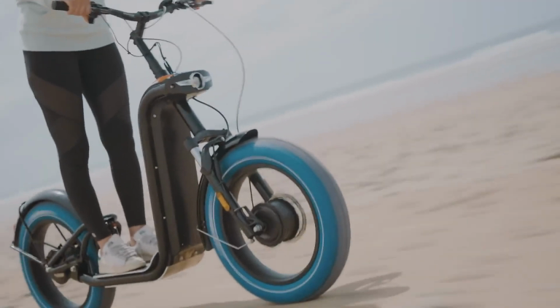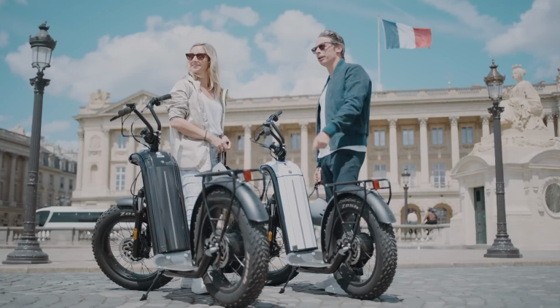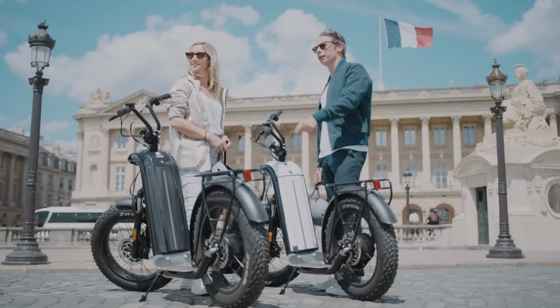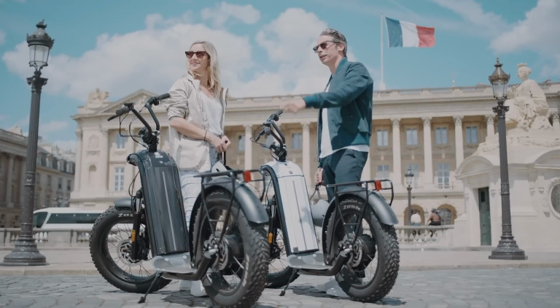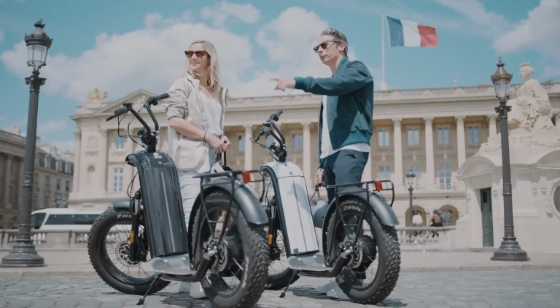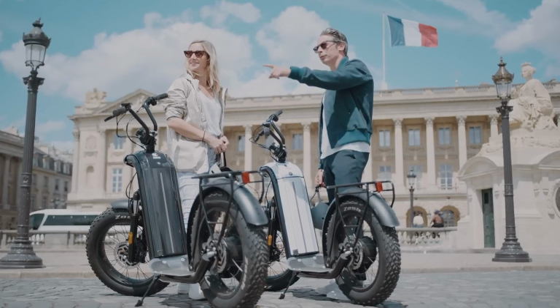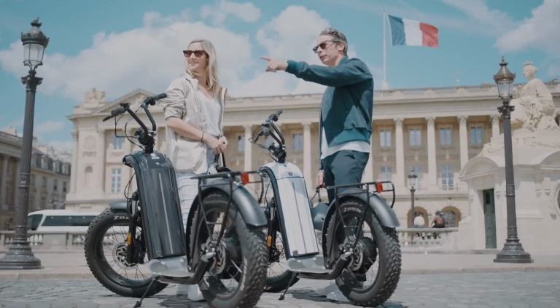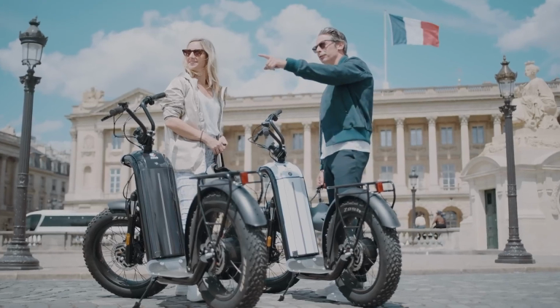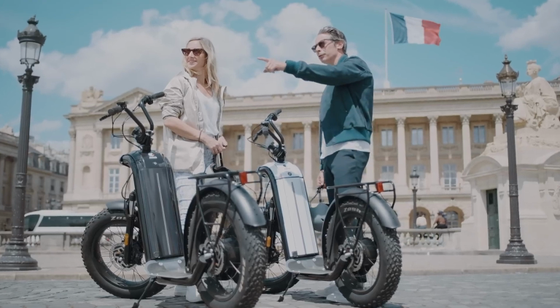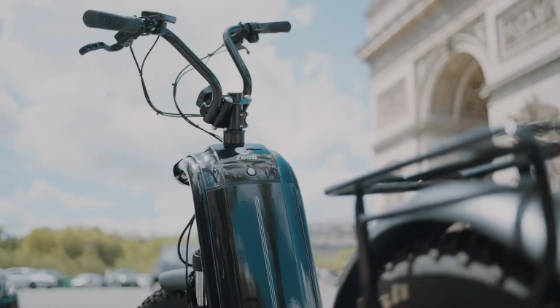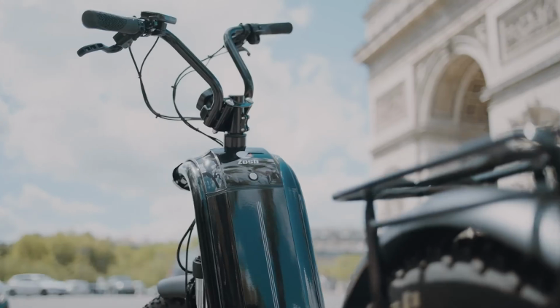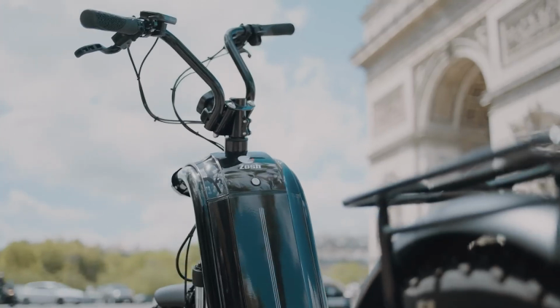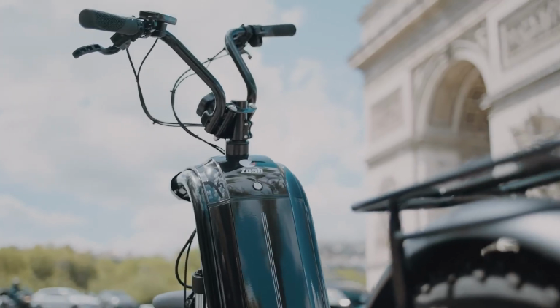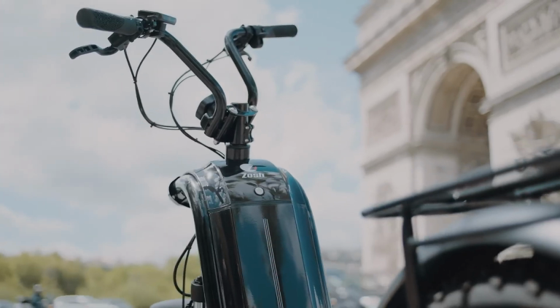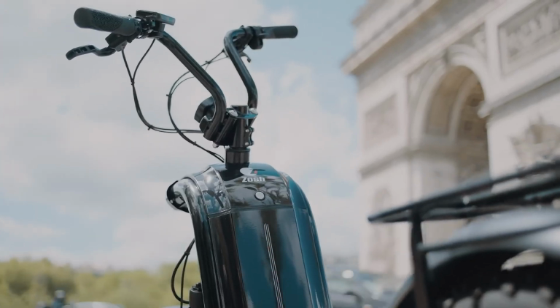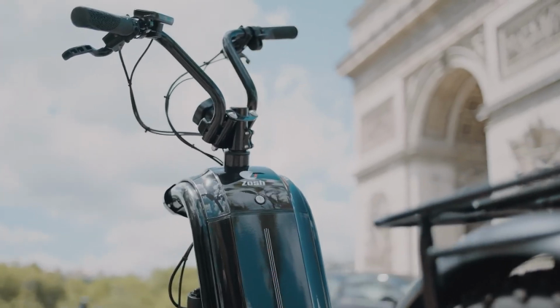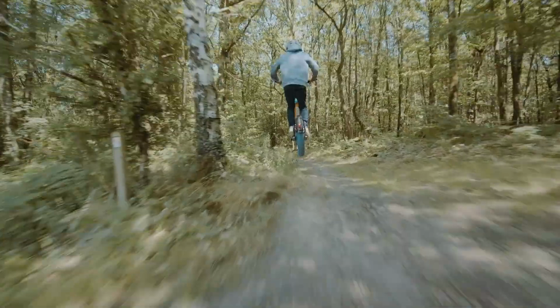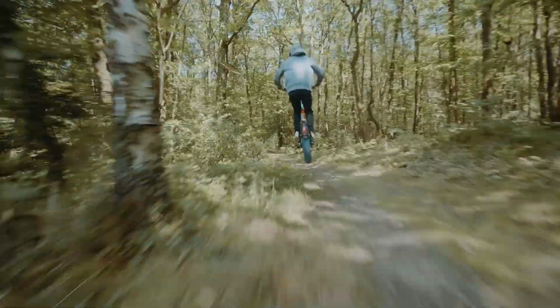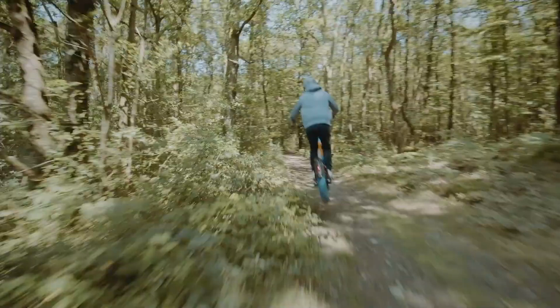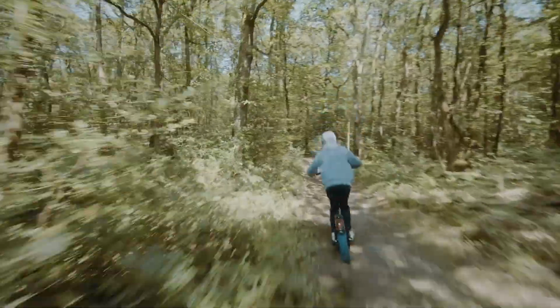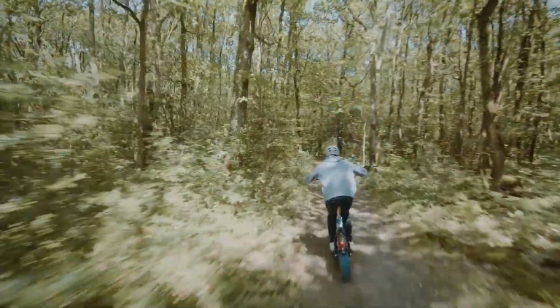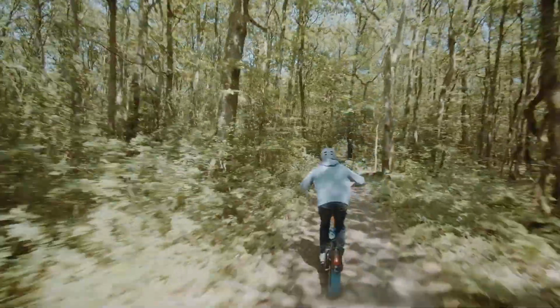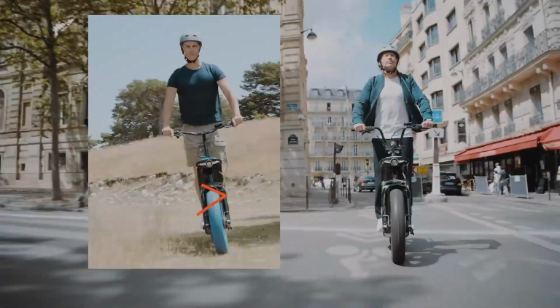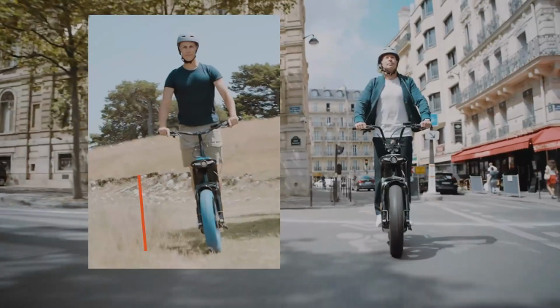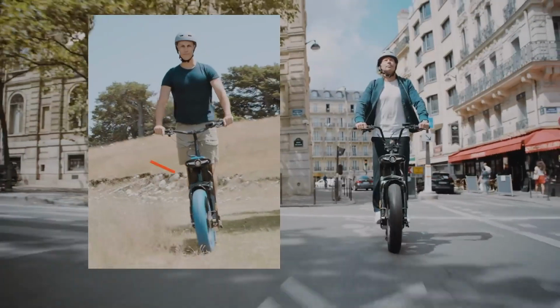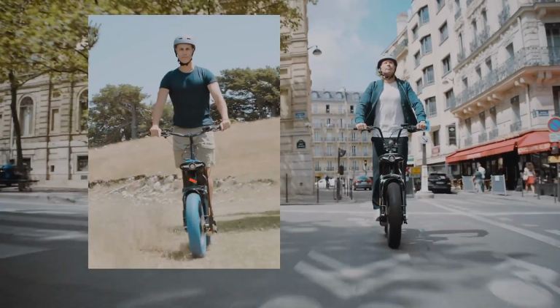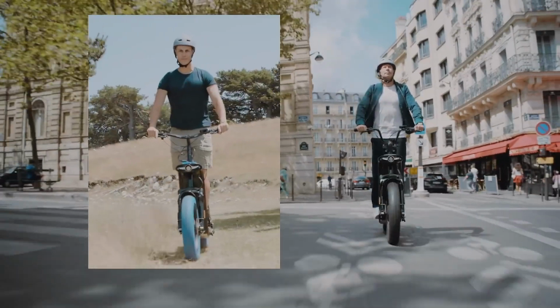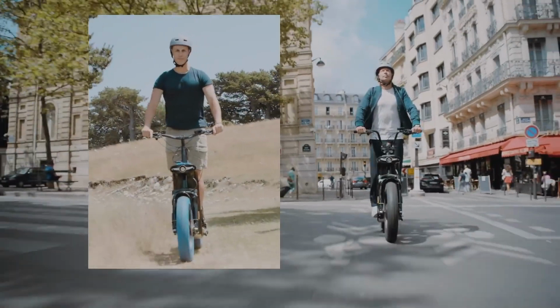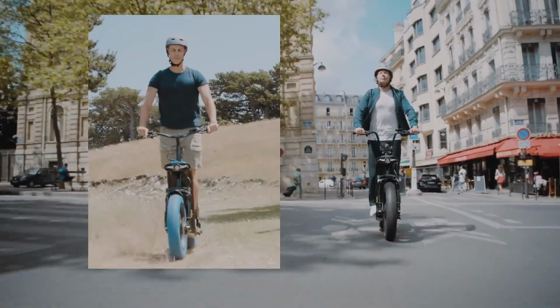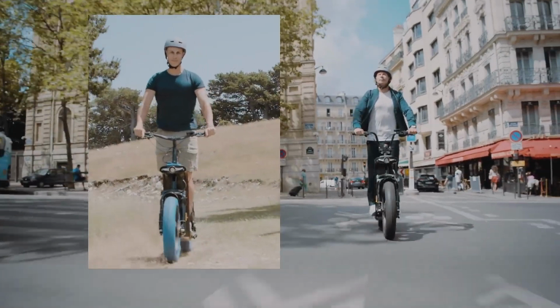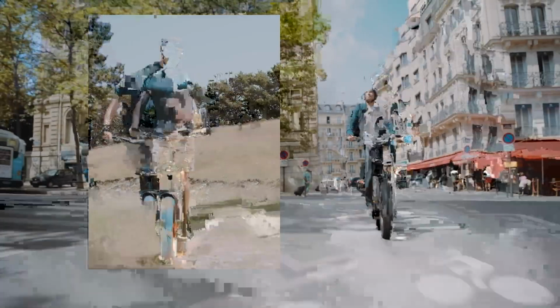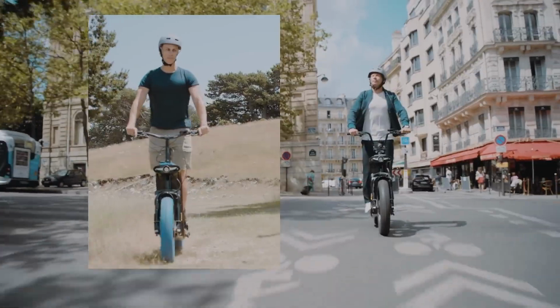Whether for daily travel or adventure, the Zosche Trottonet offers a reliable and fun experience.